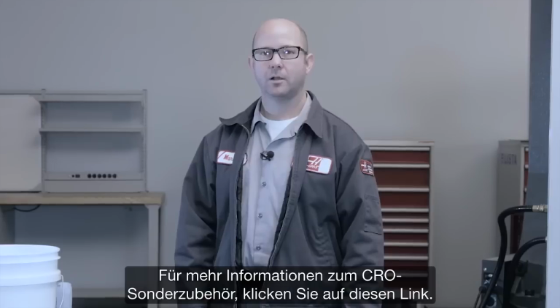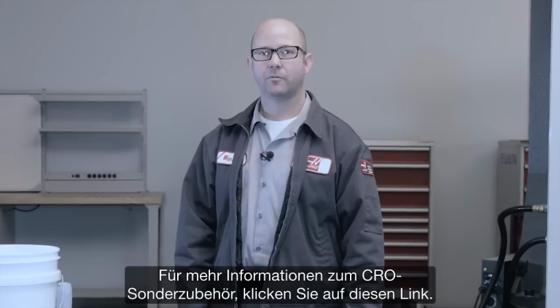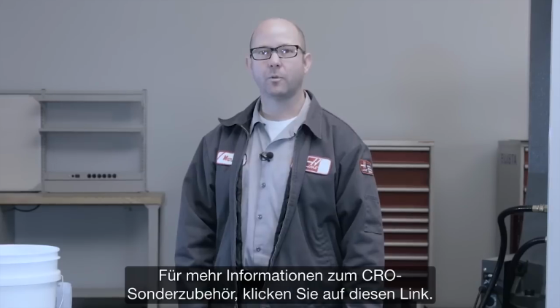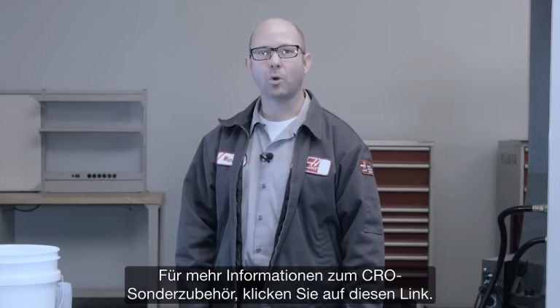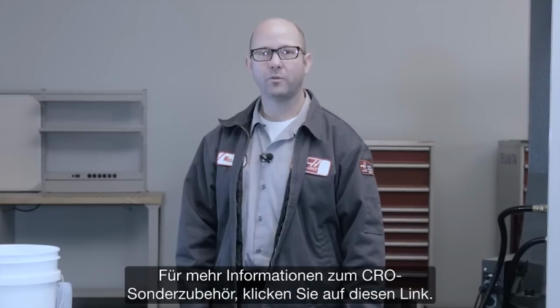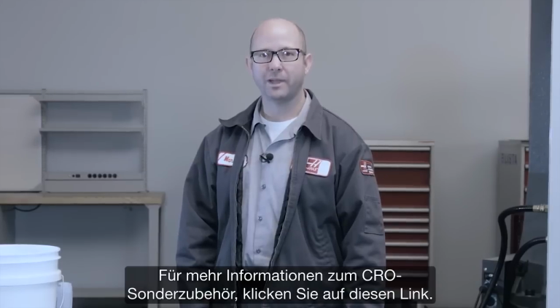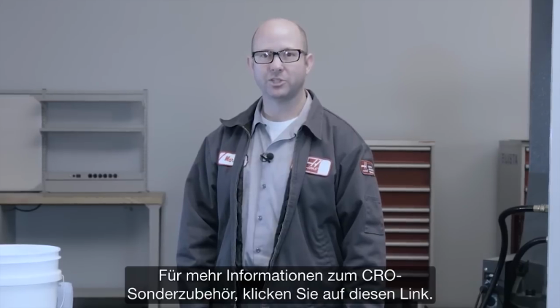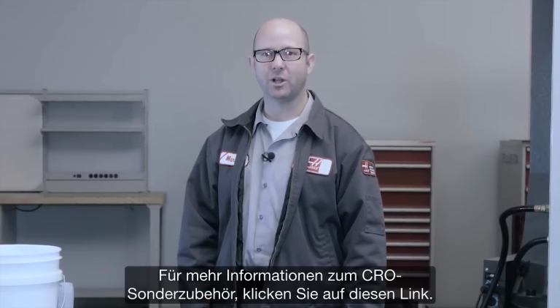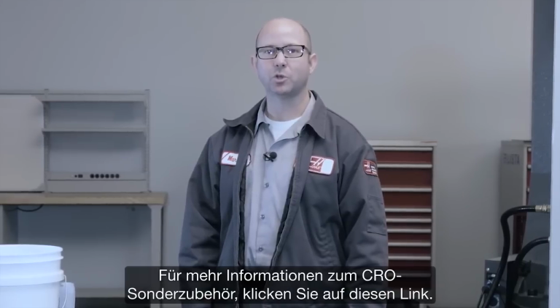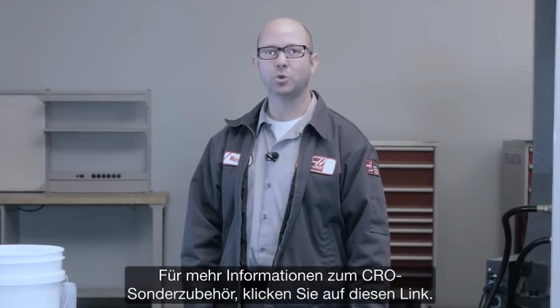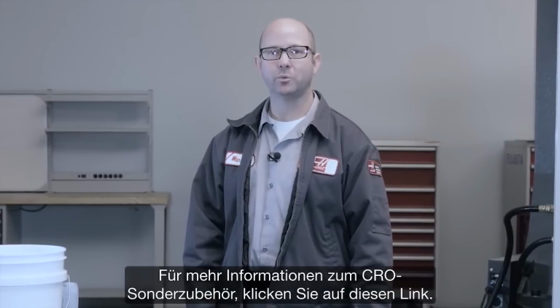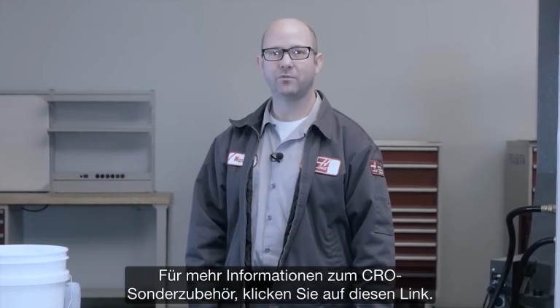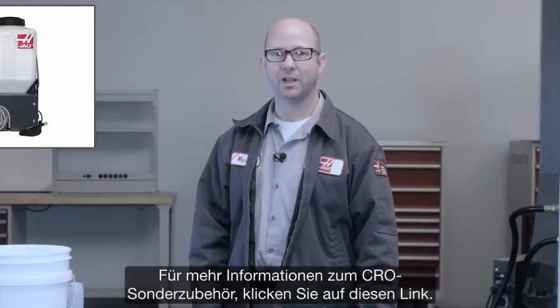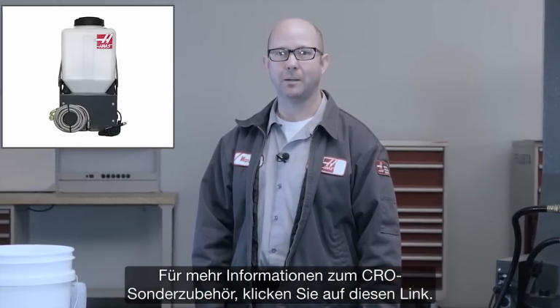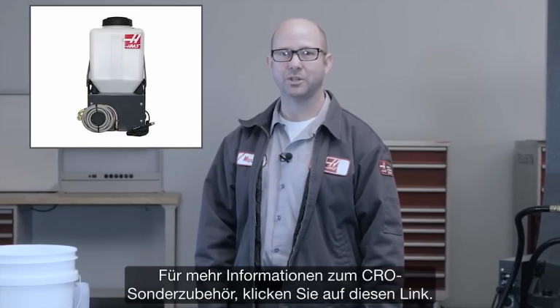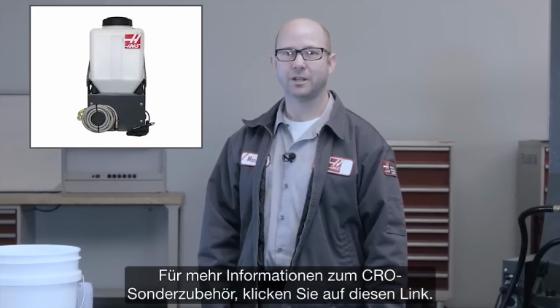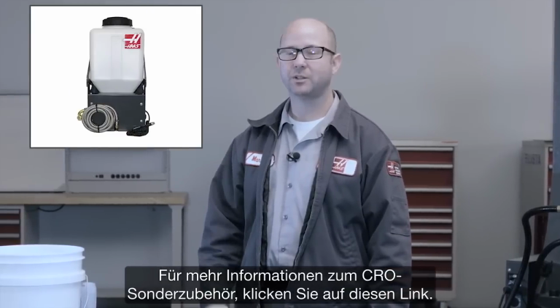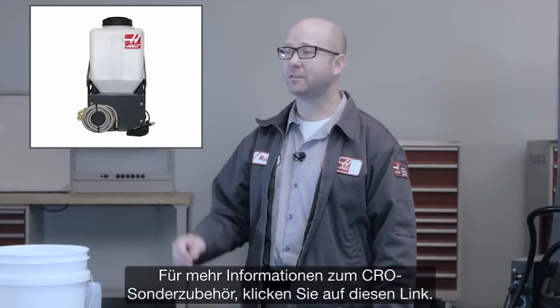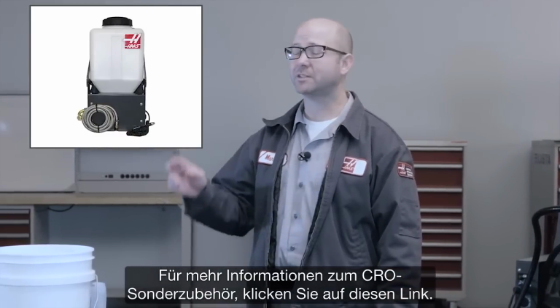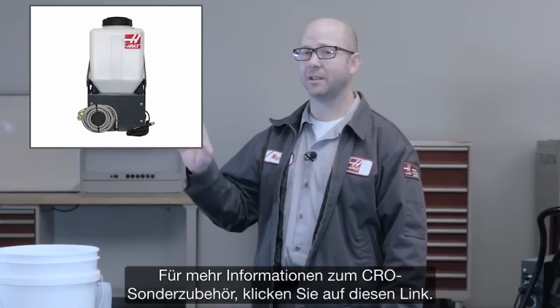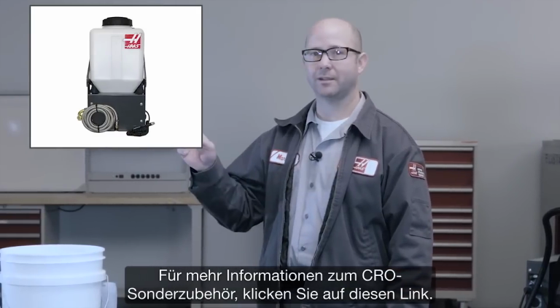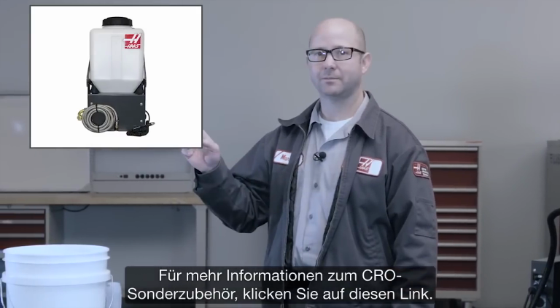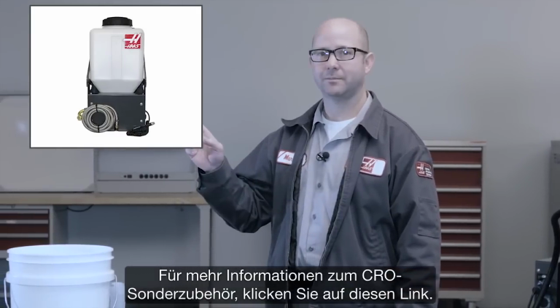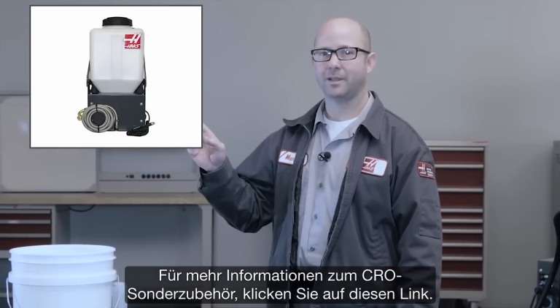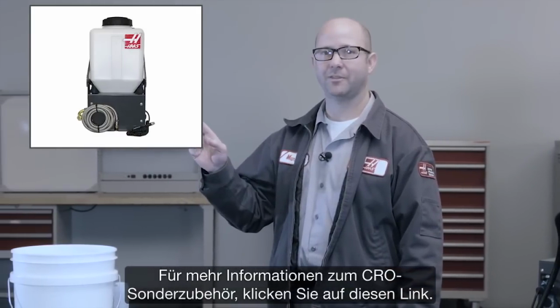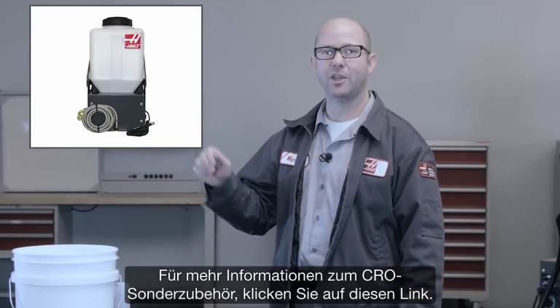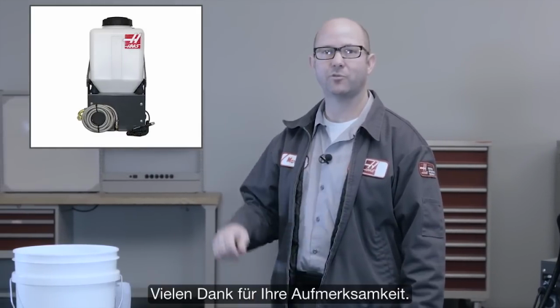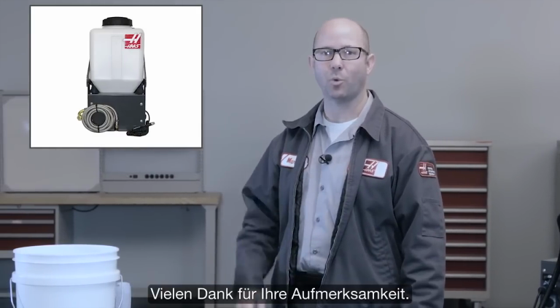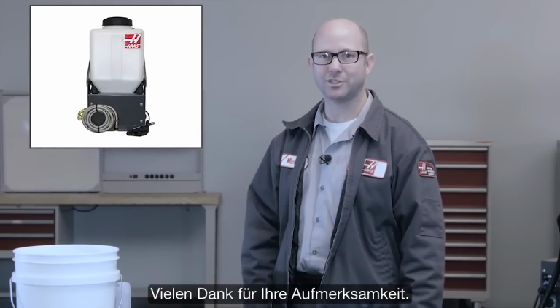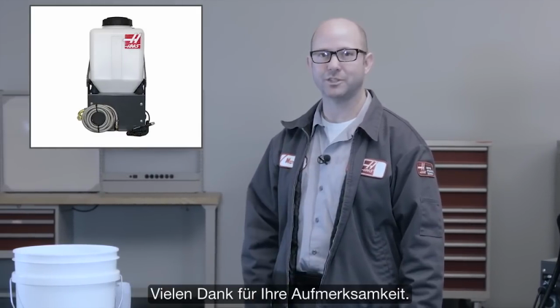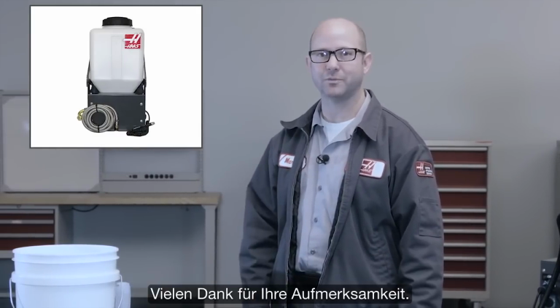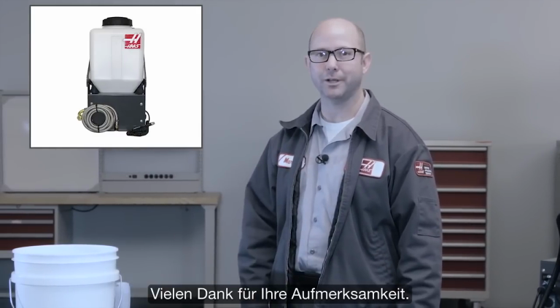For more information on the coolant refill option, click on this link. And thank you for watching this video.